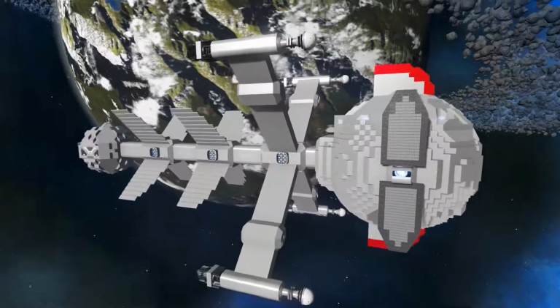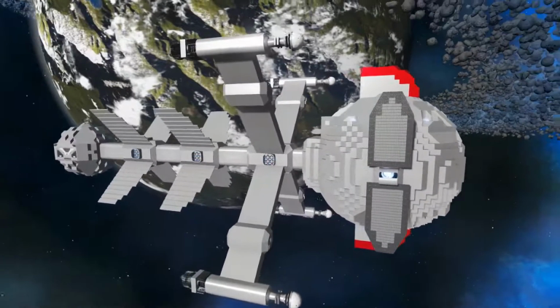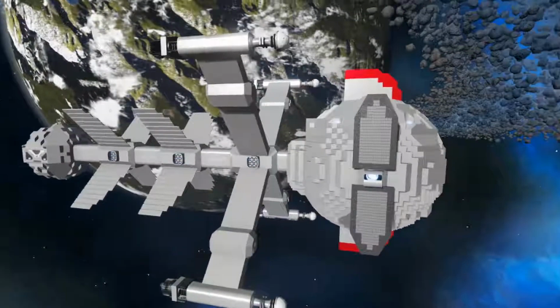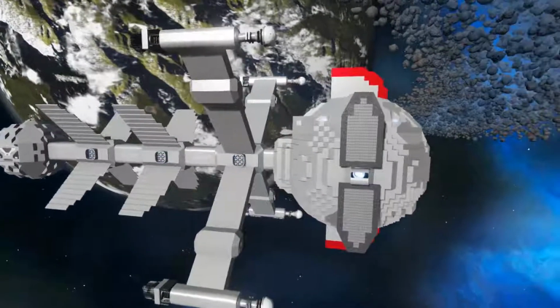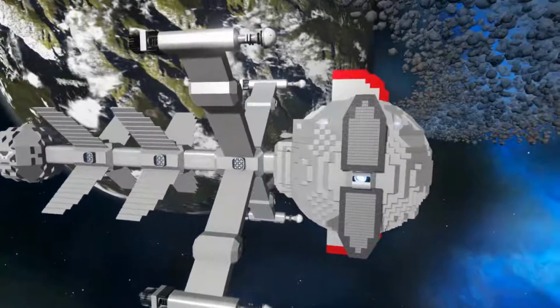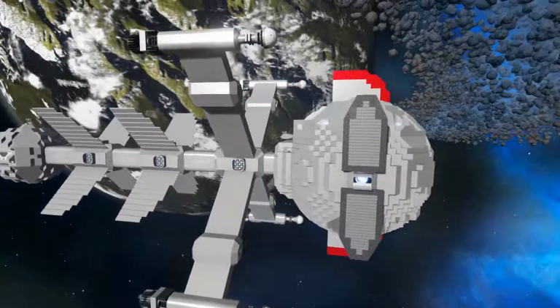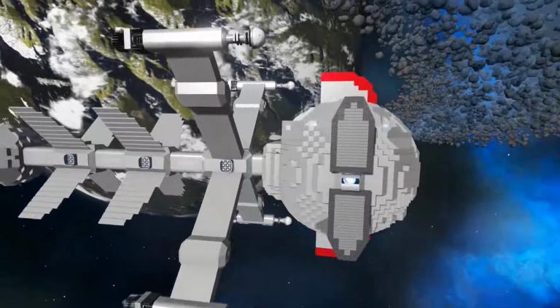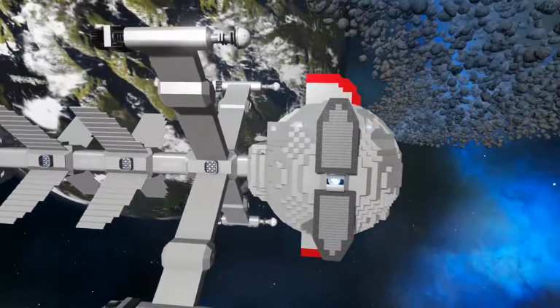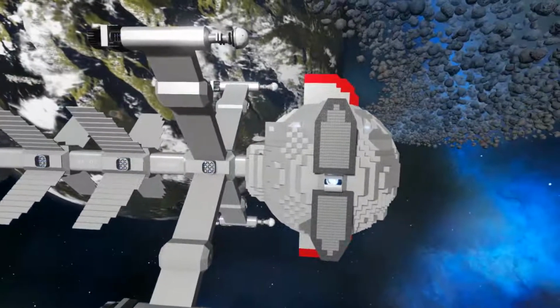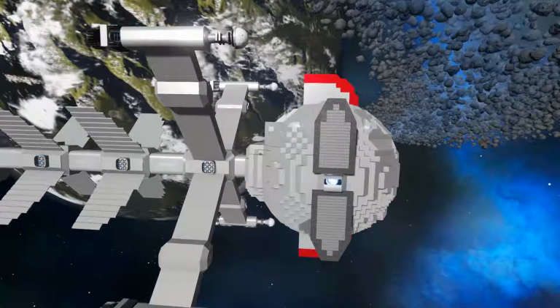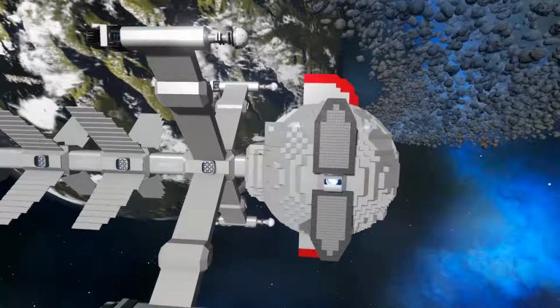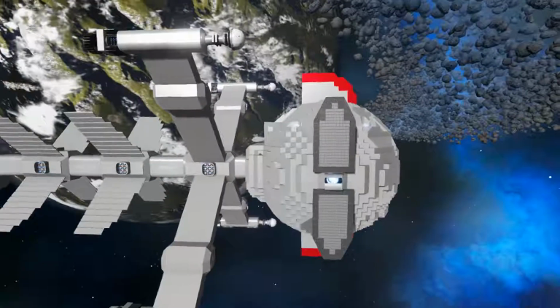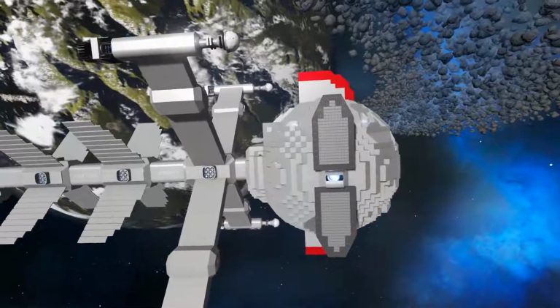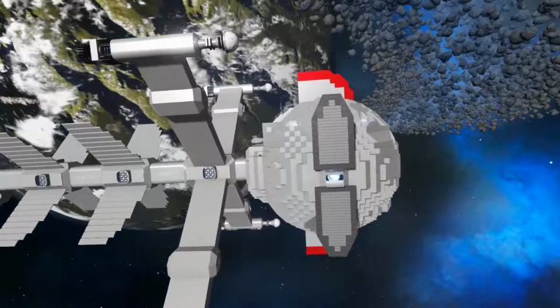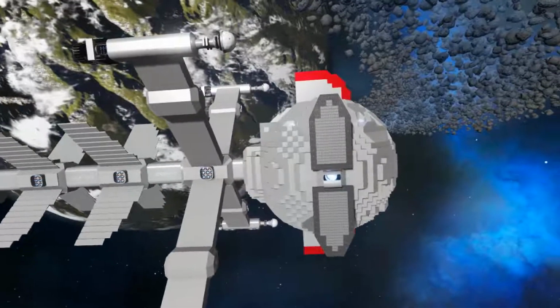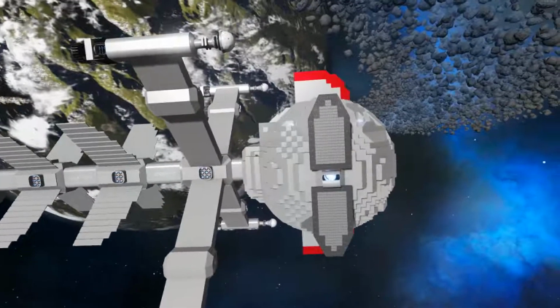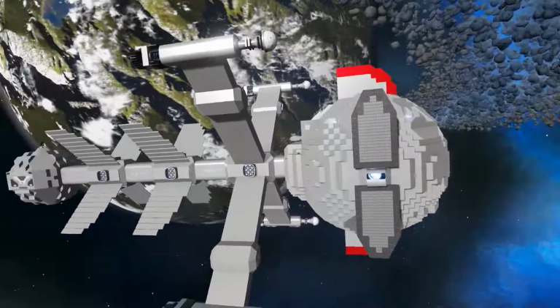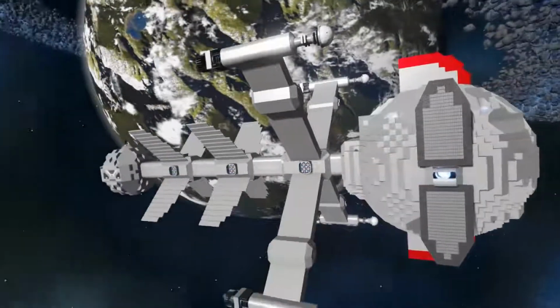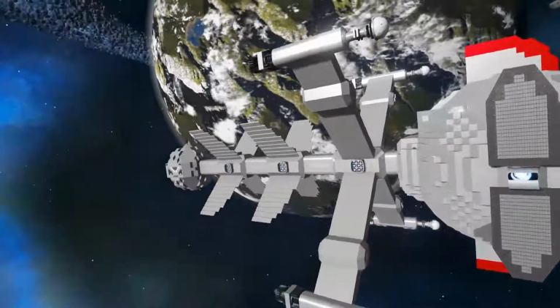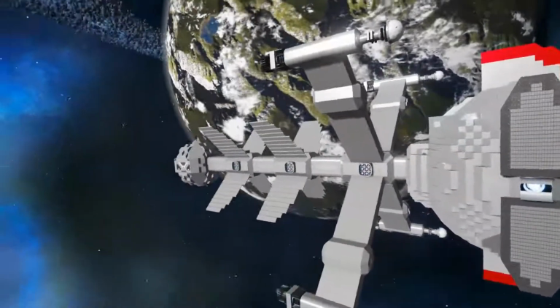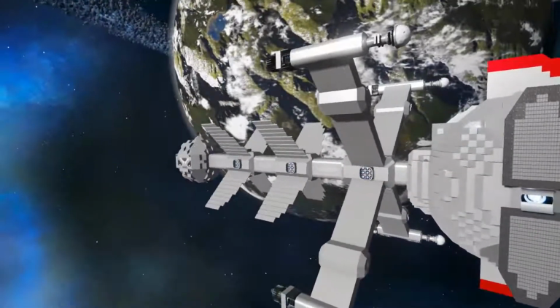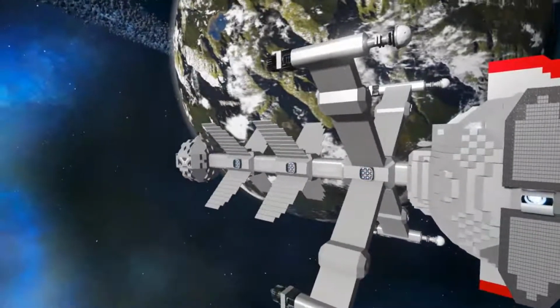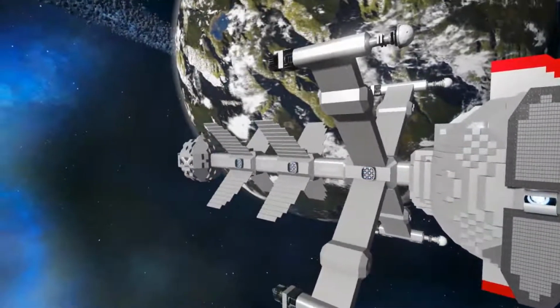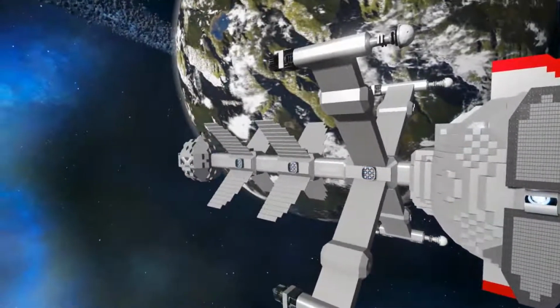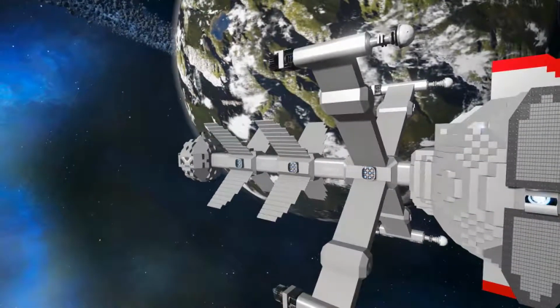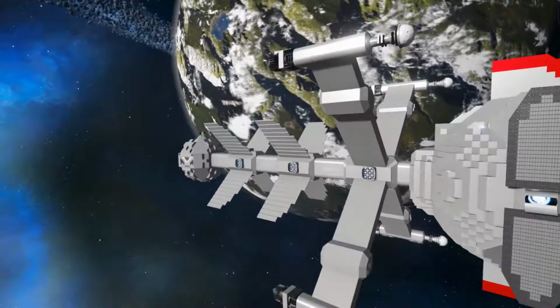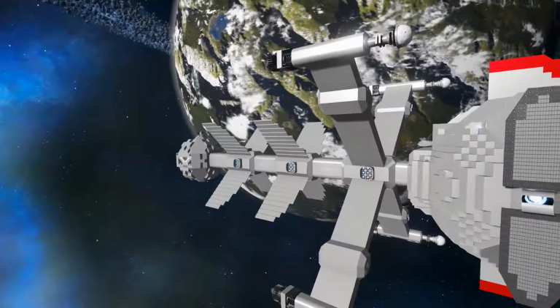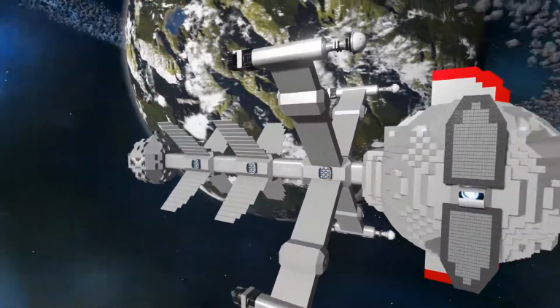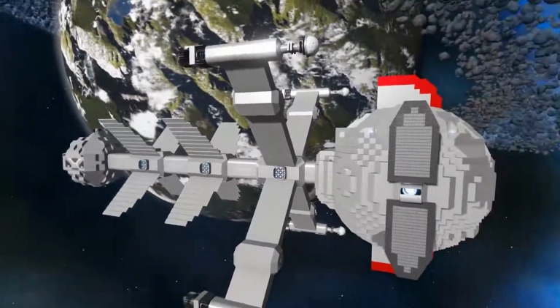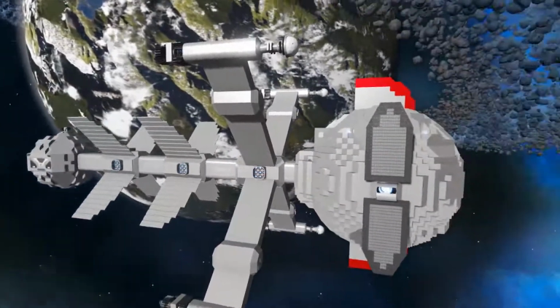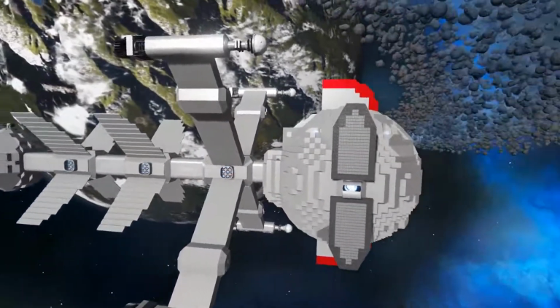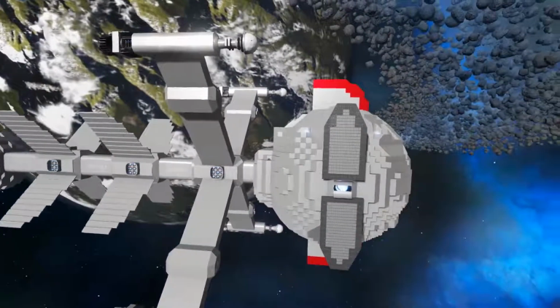The forward sphere is about 60 meters in diameter, and the aft sphere about 35 meters.